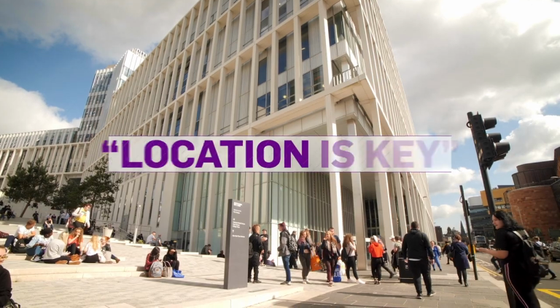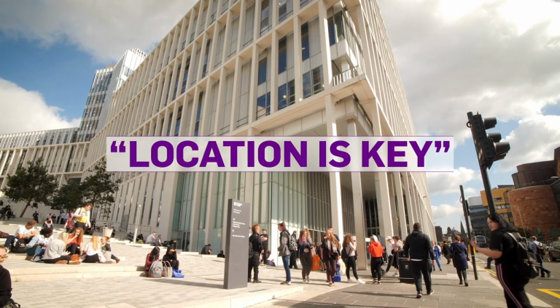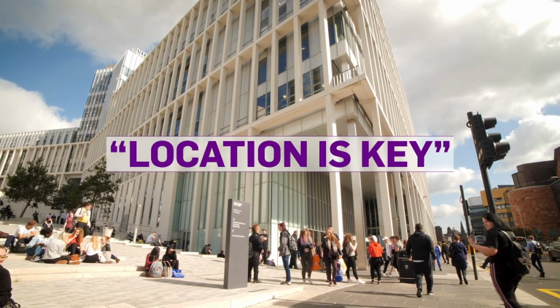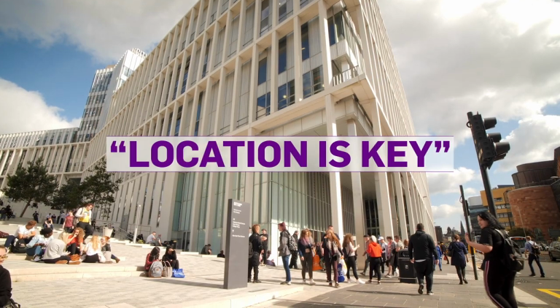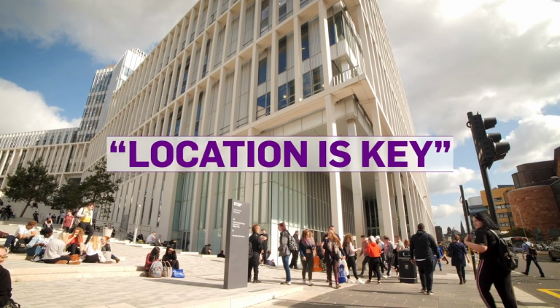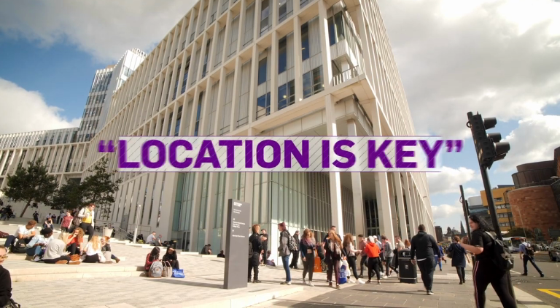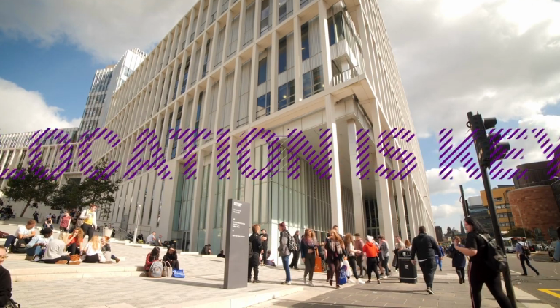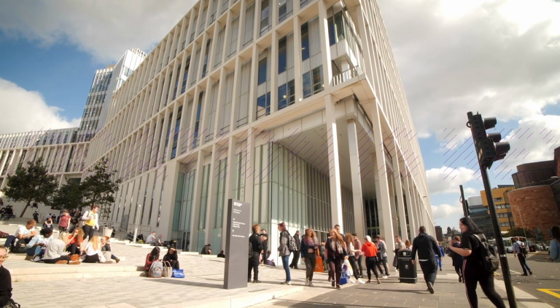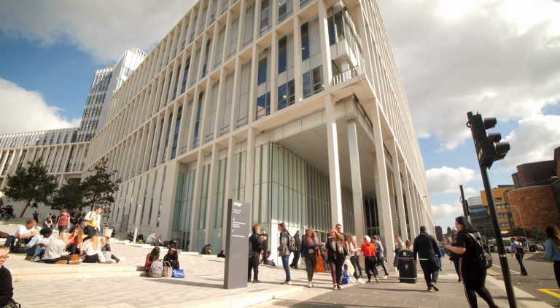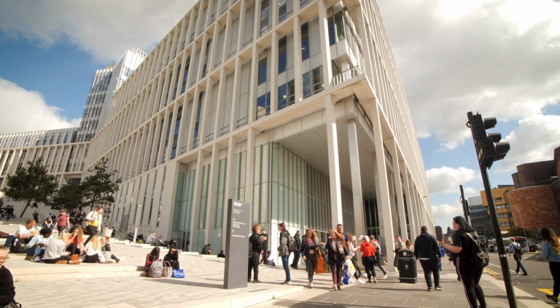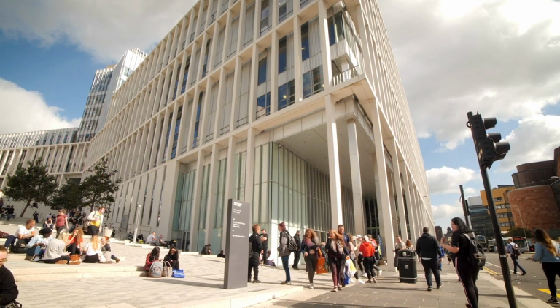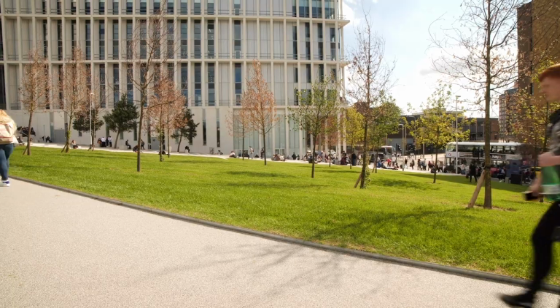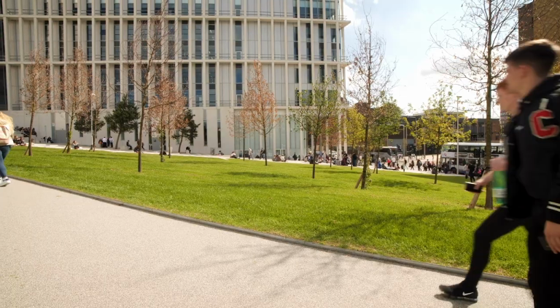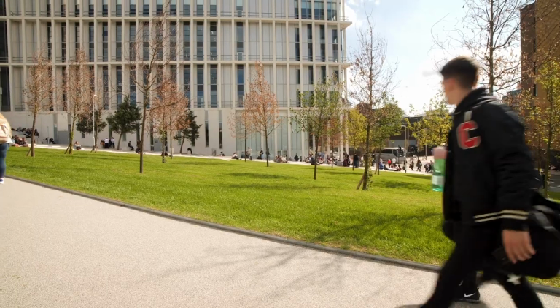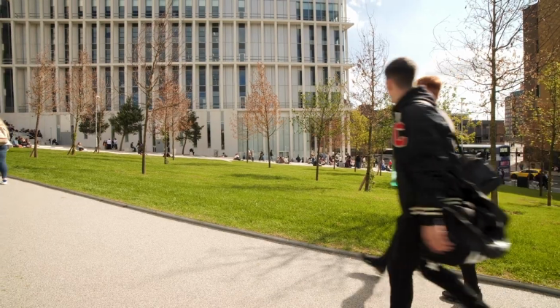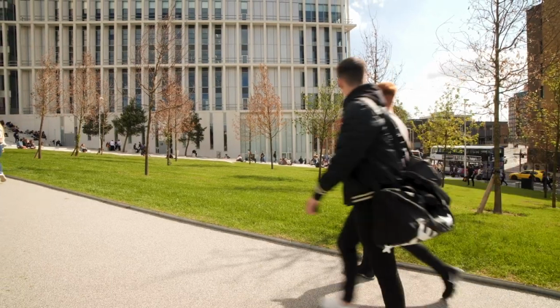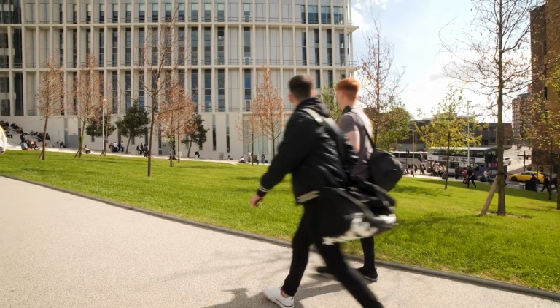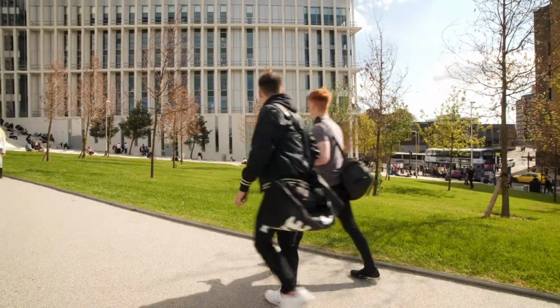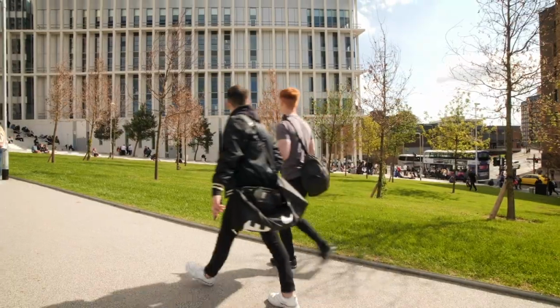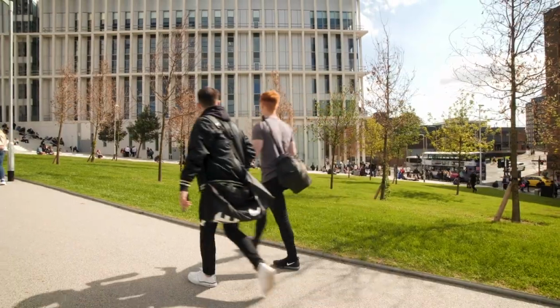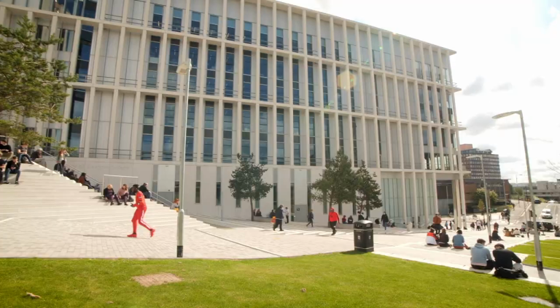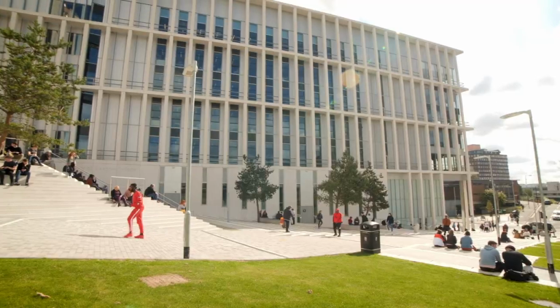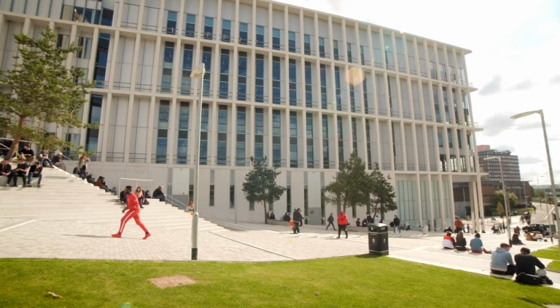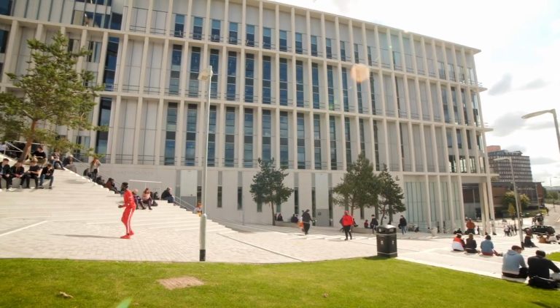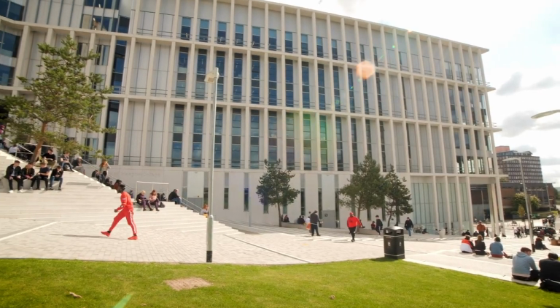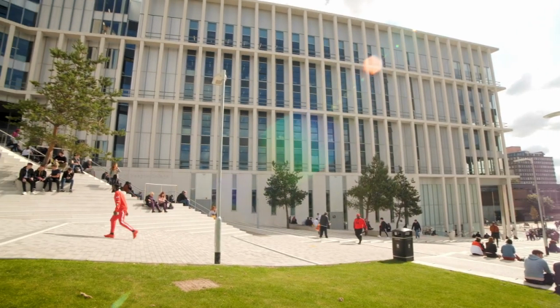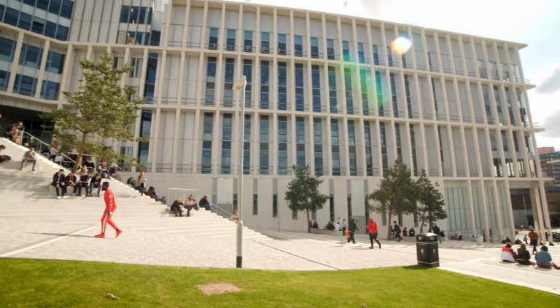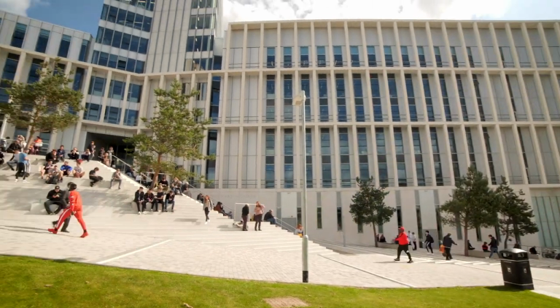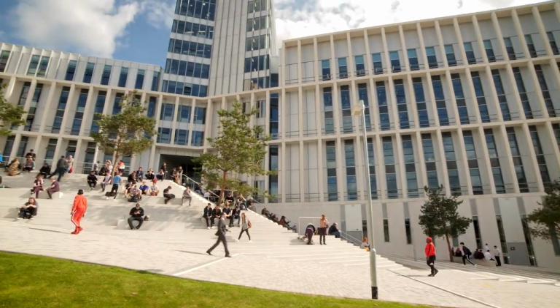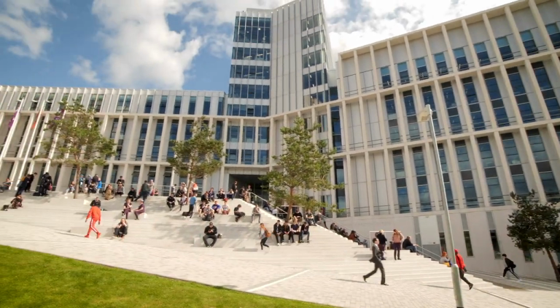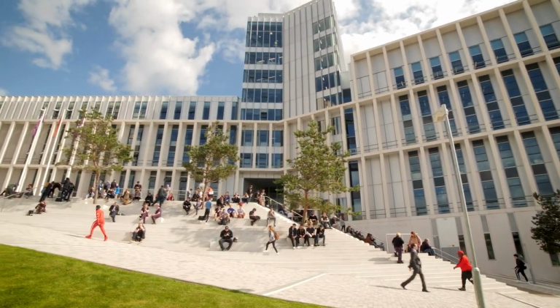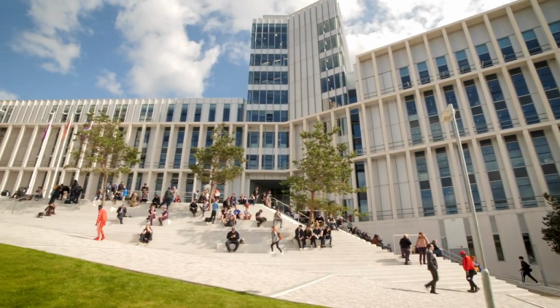Yeah, location's key. The fact that we can come in here, go out for lunch and go anywhere in Glasgow at all, and come back and still be on time for your class is great.